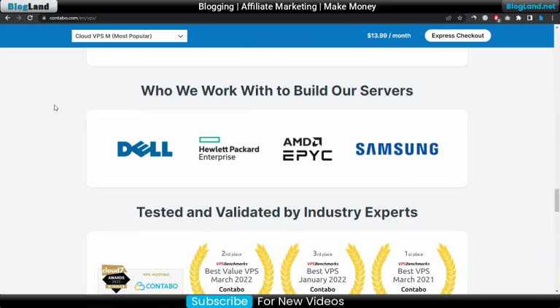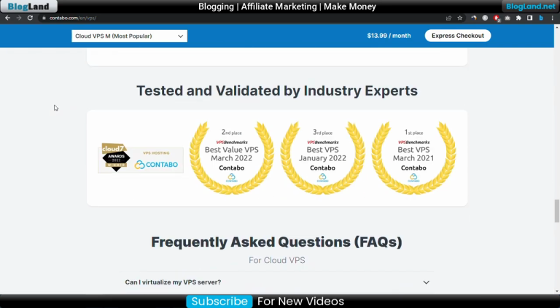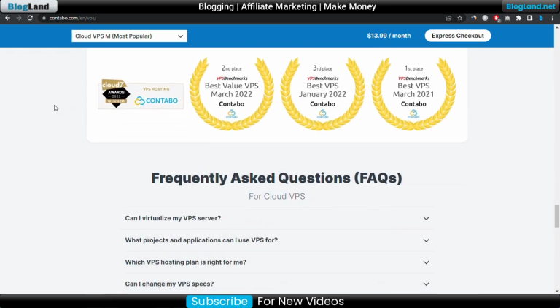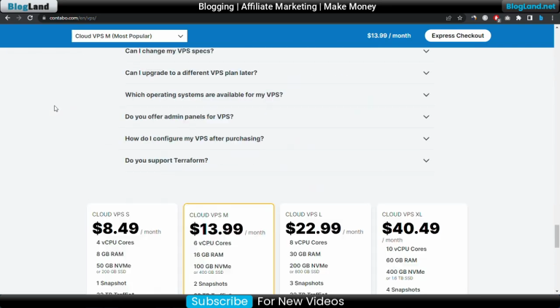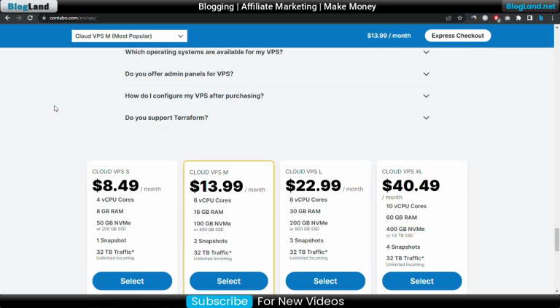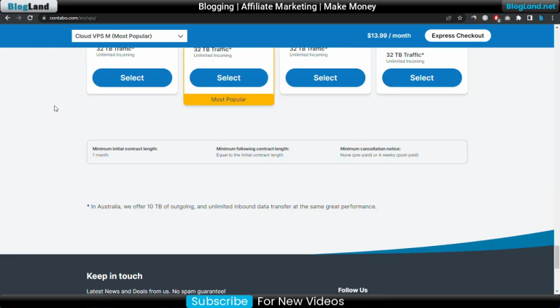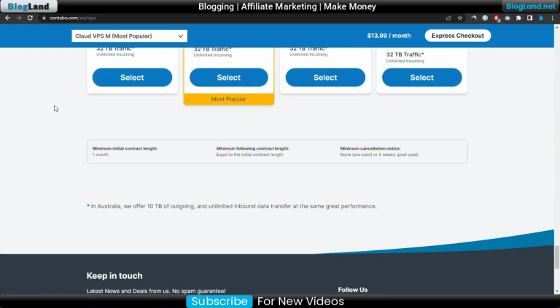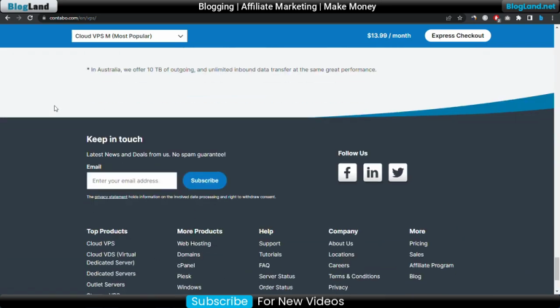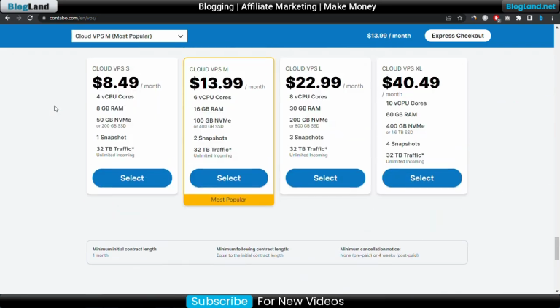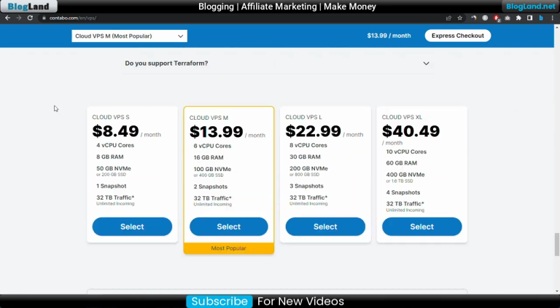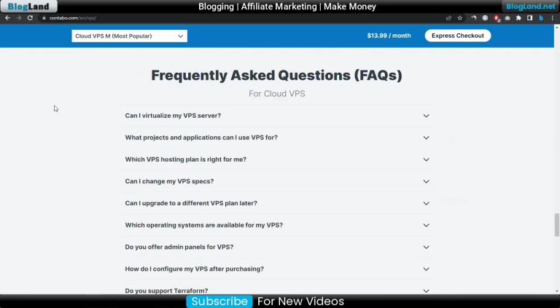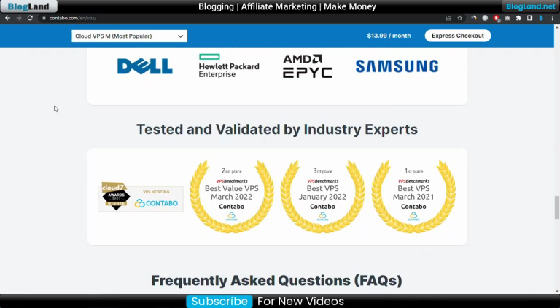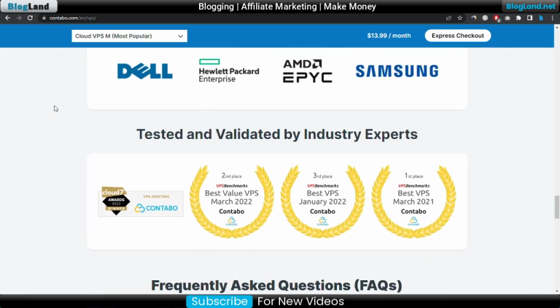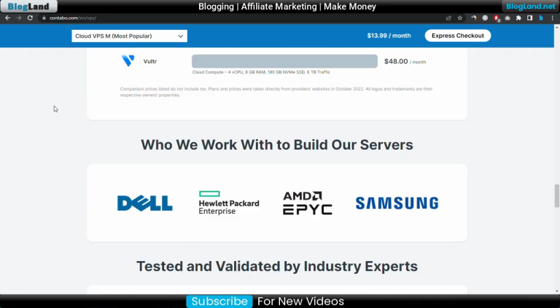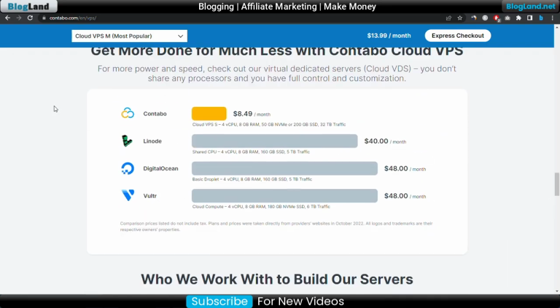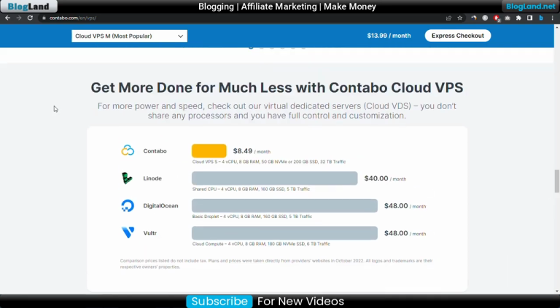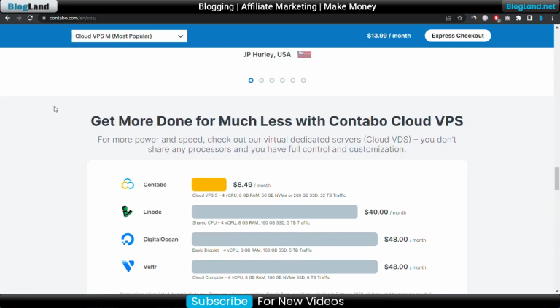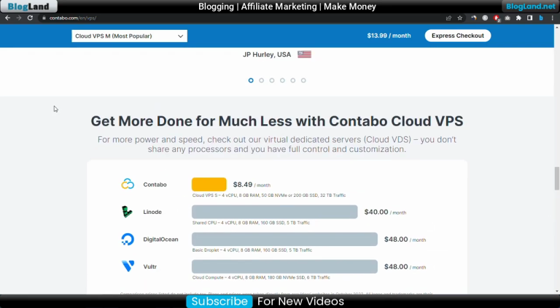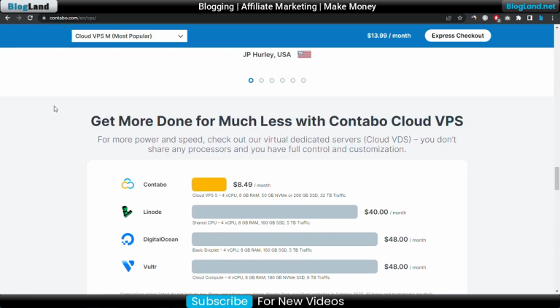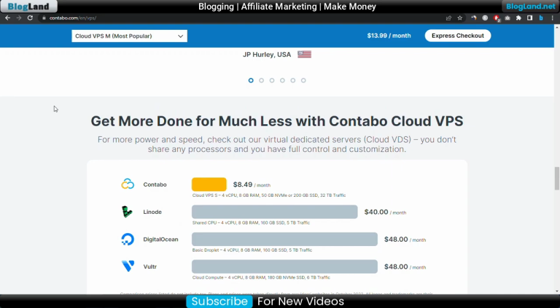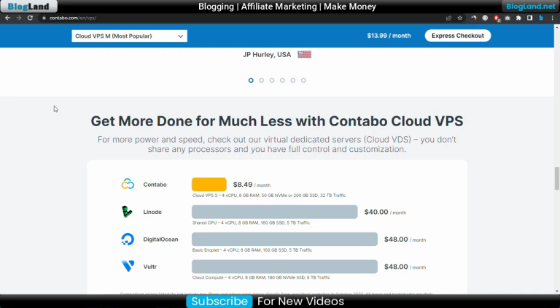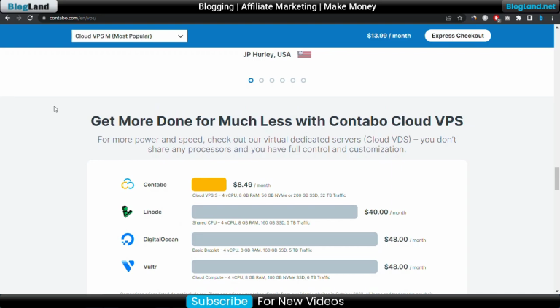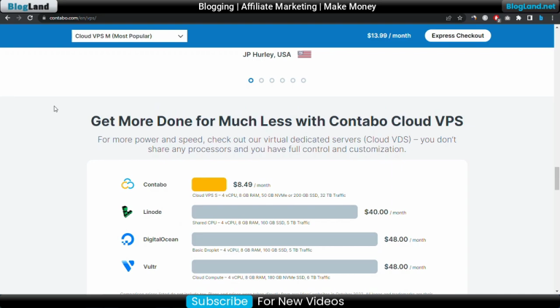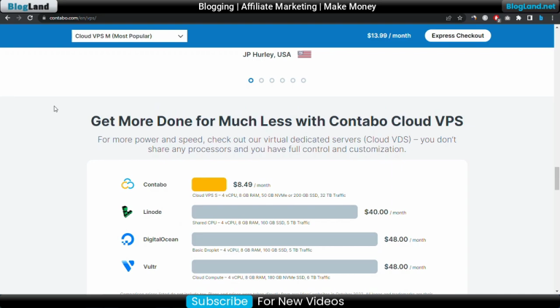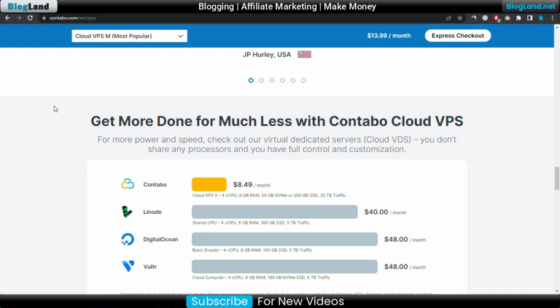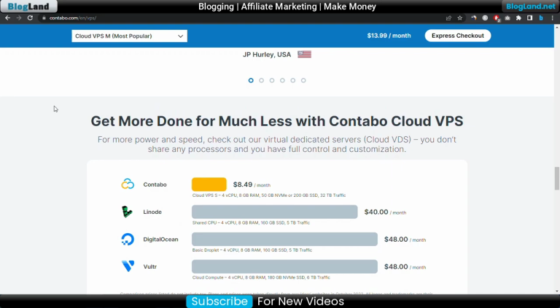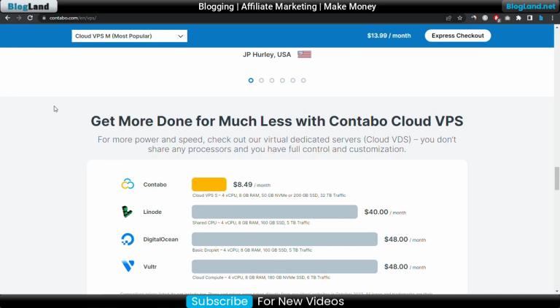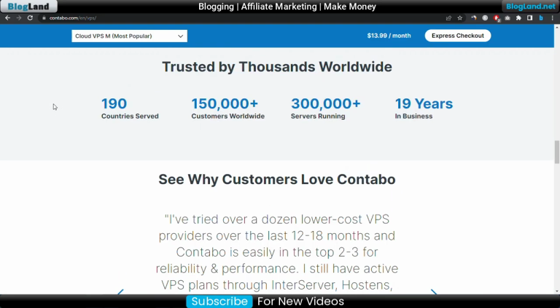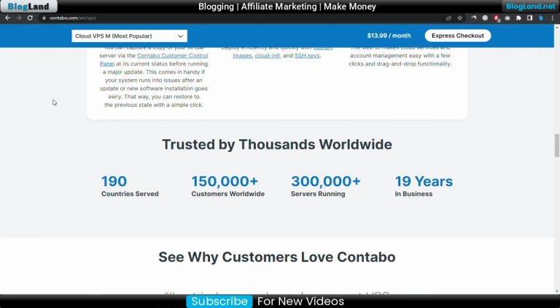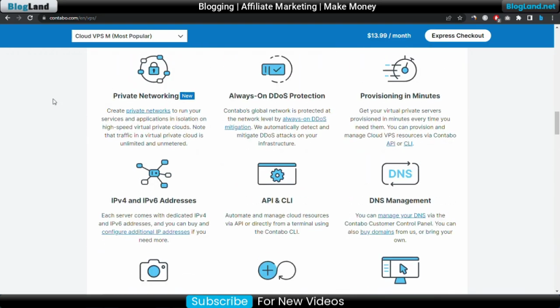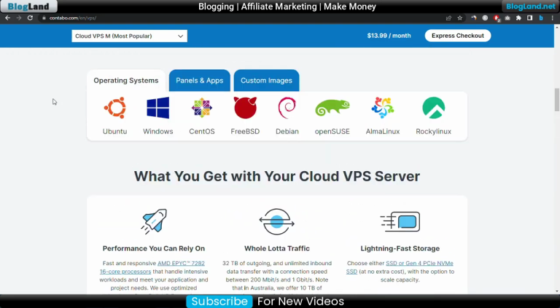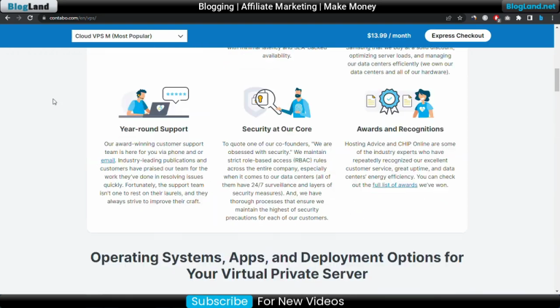You can also get a comparison between Contabo and others, including DigitalOcean, Linode, and Vultr. These are the plans.